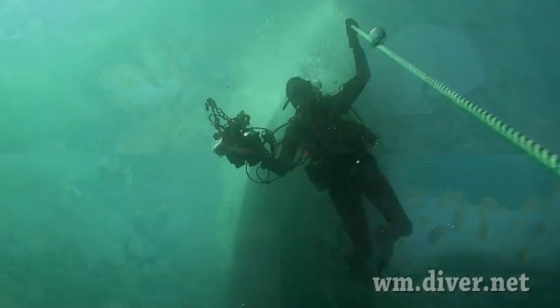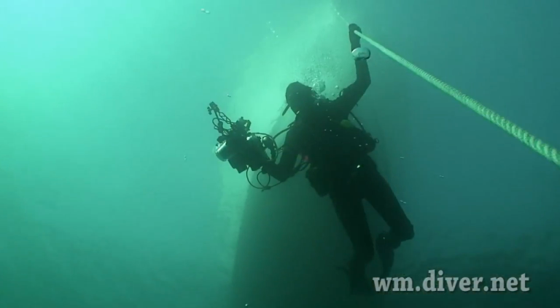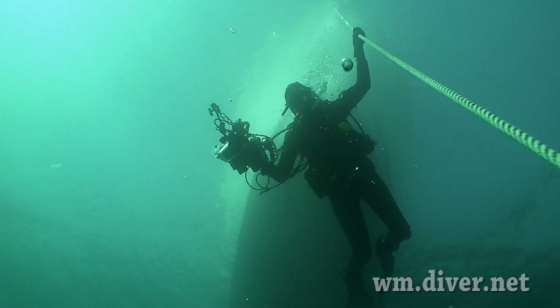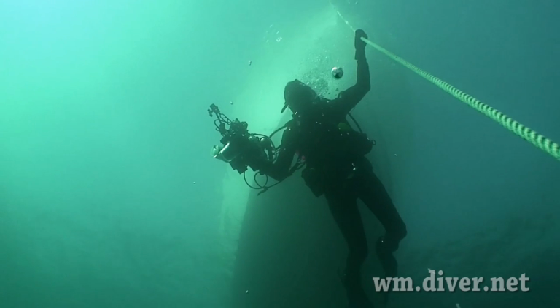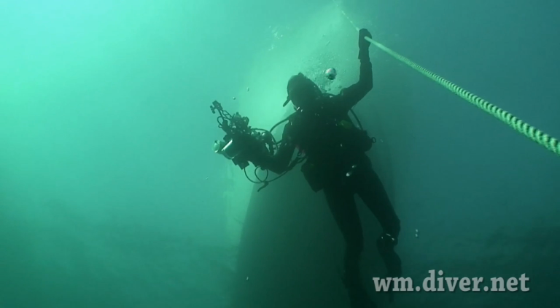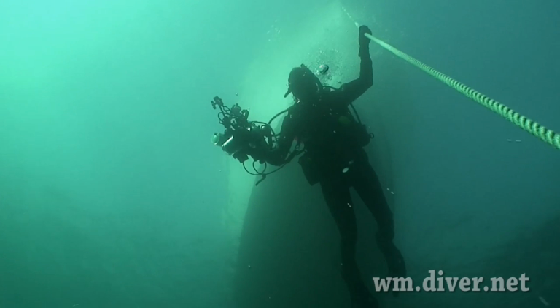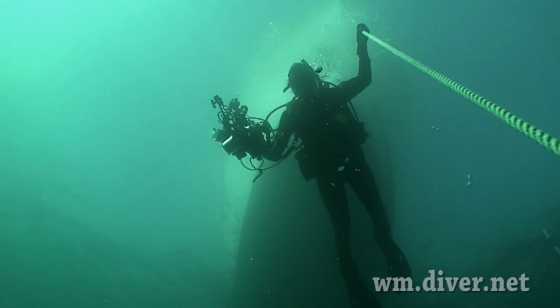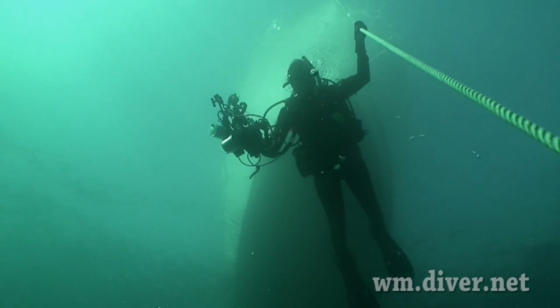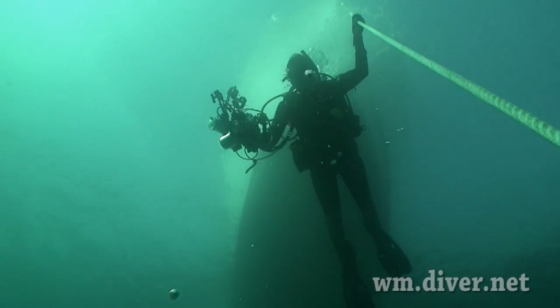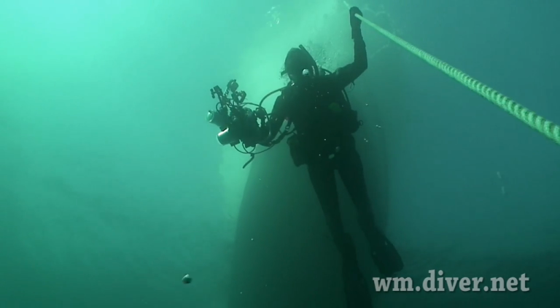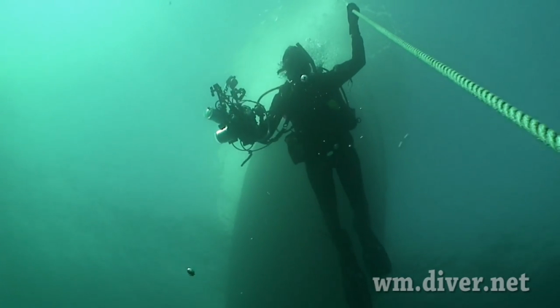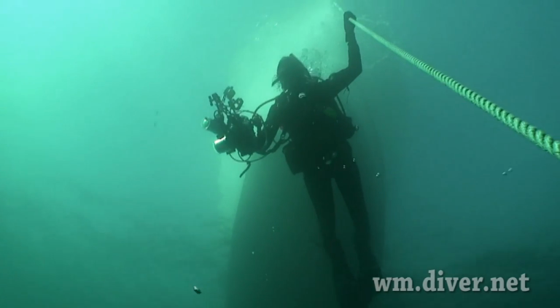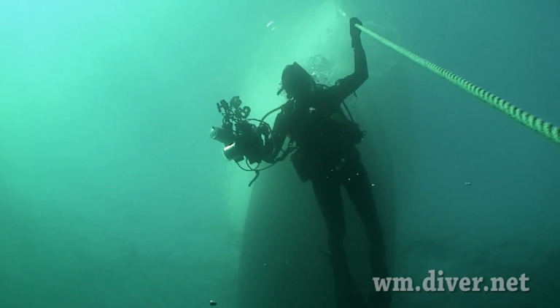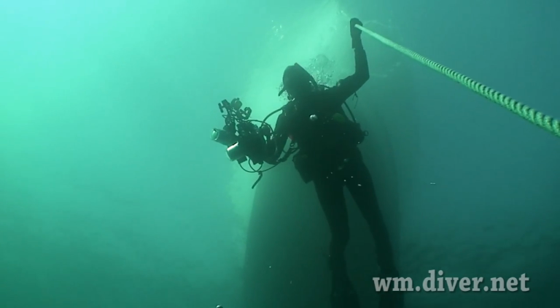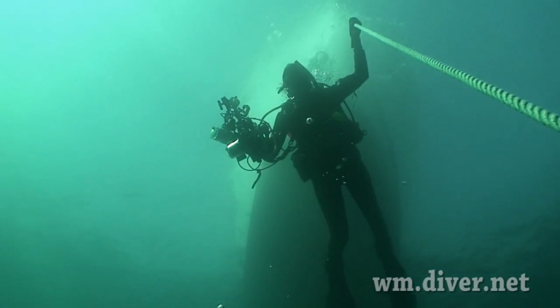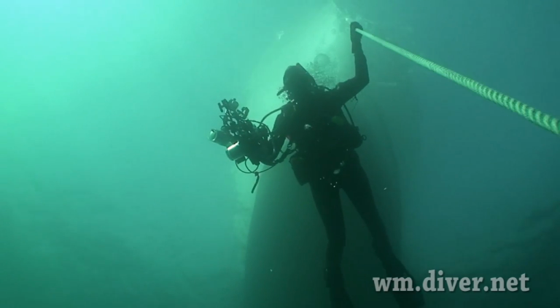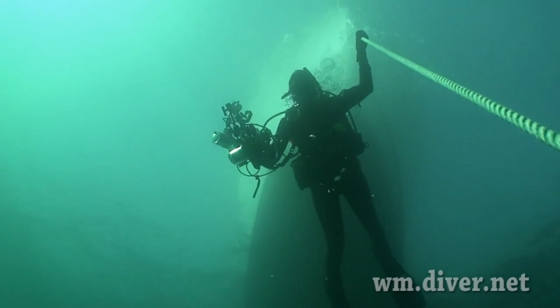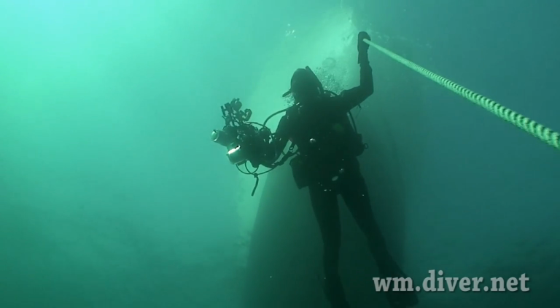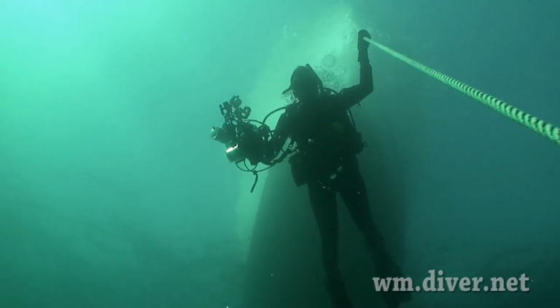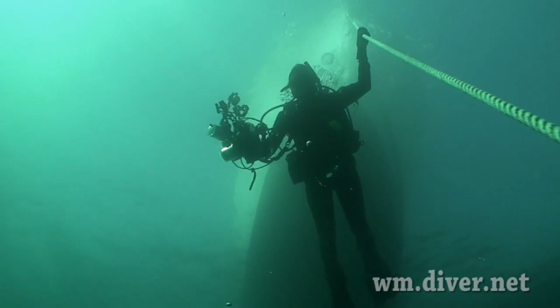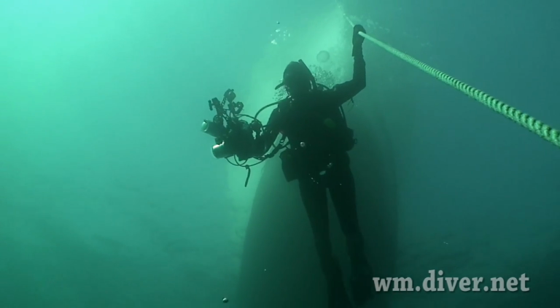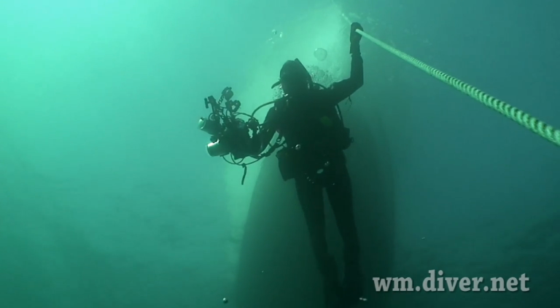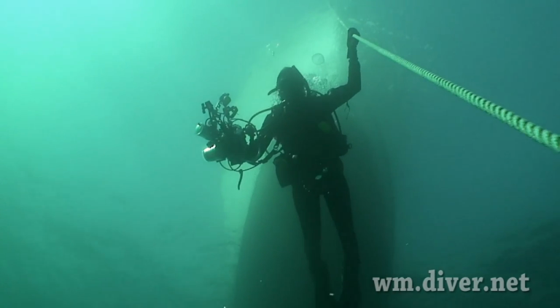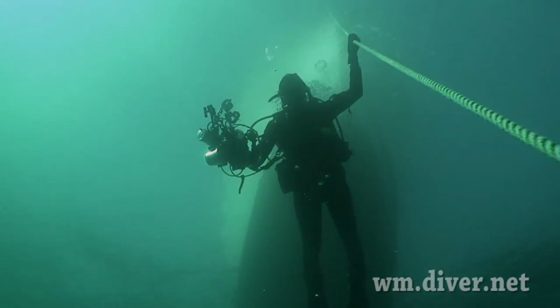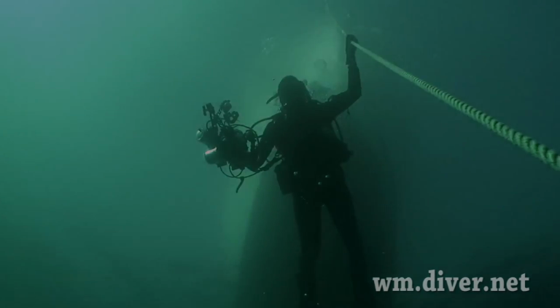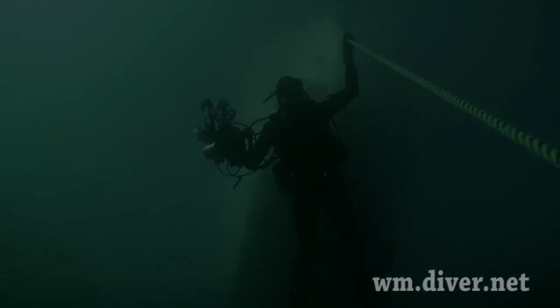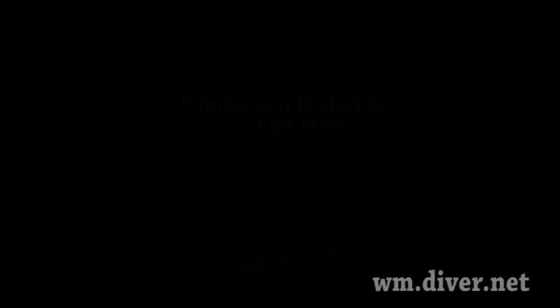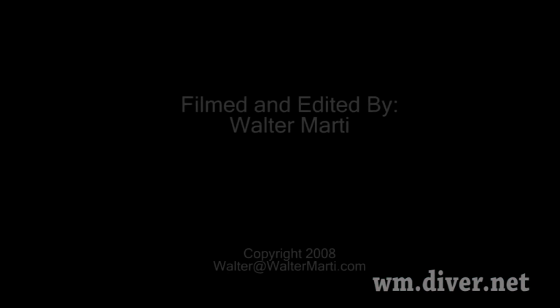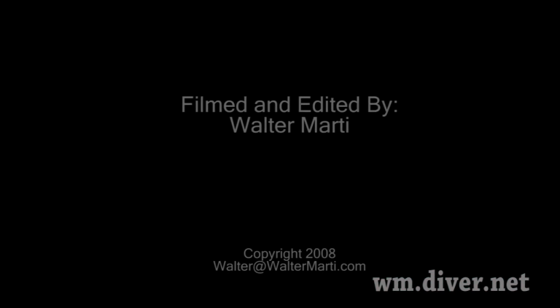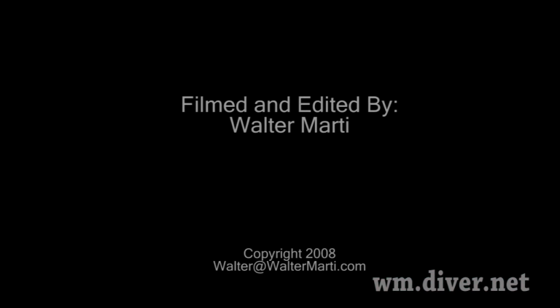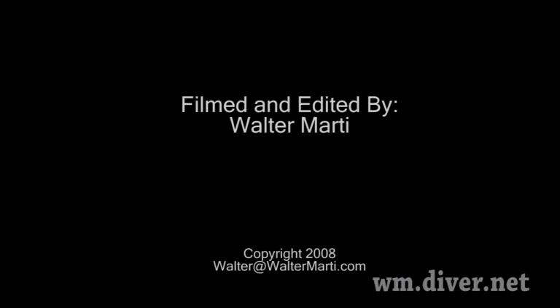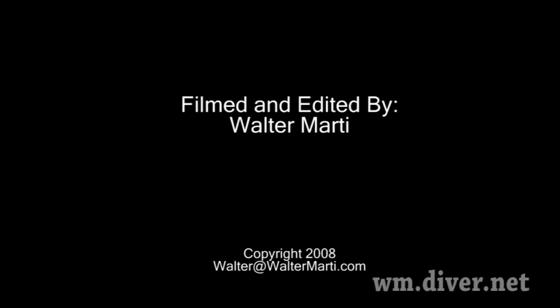California is a great place to scuba dive. Come get wet with us.